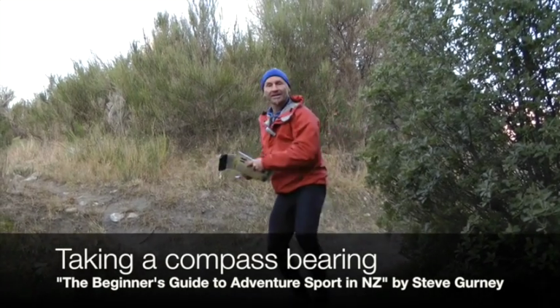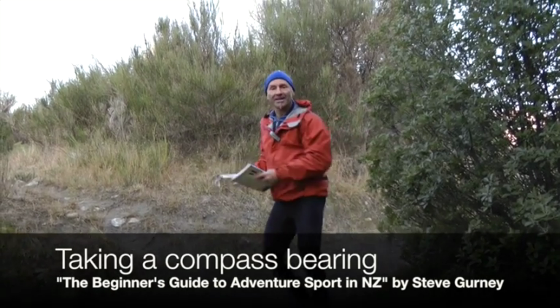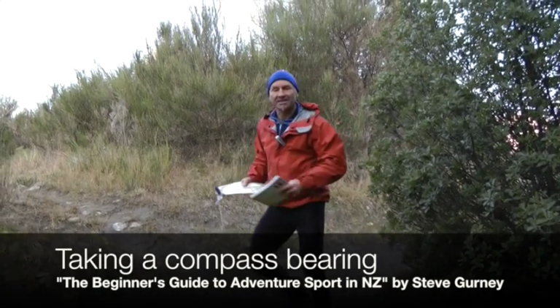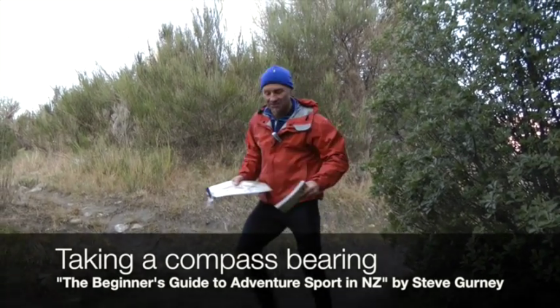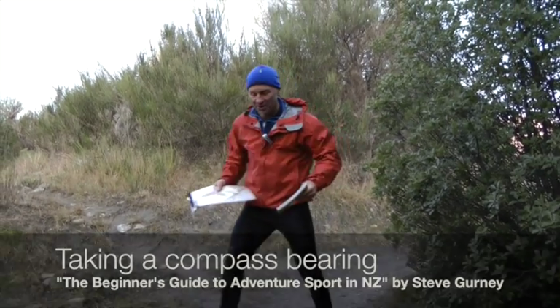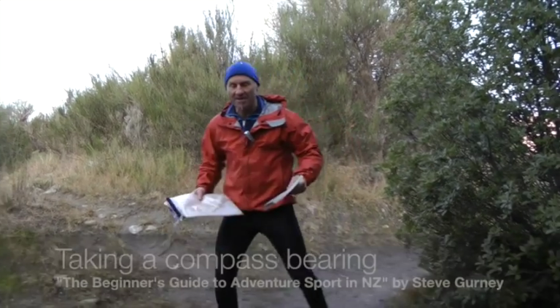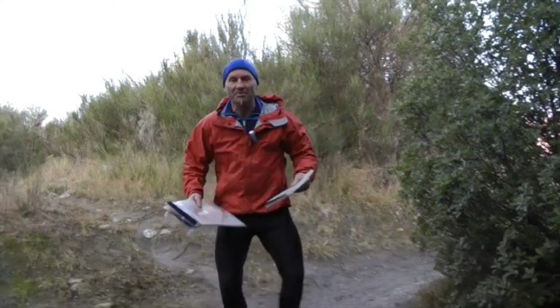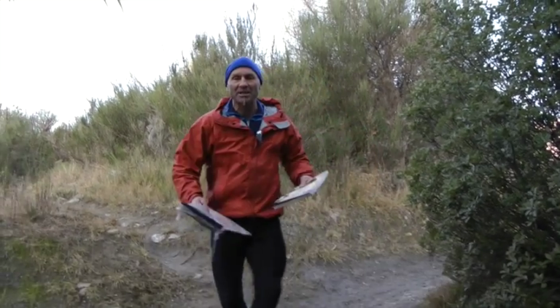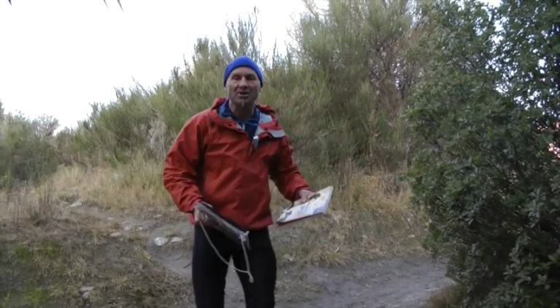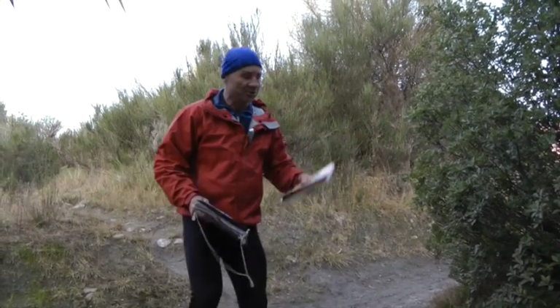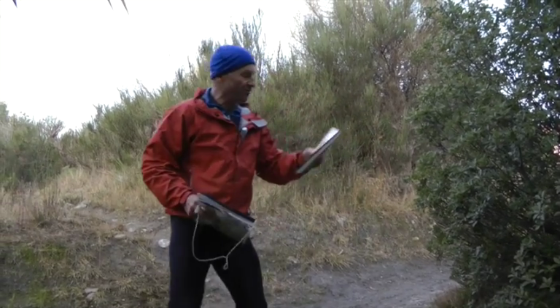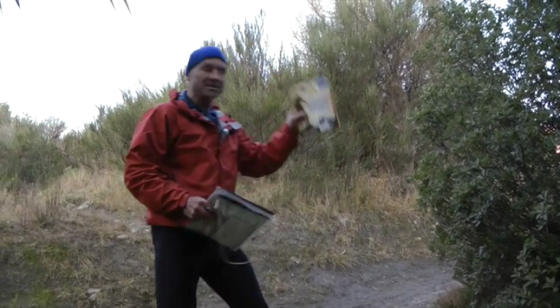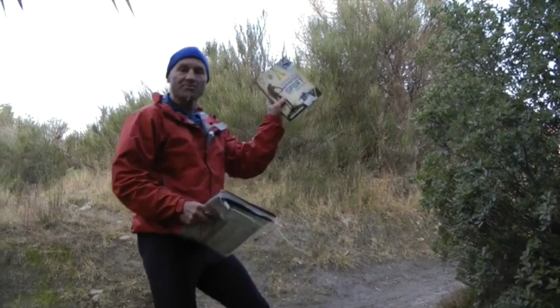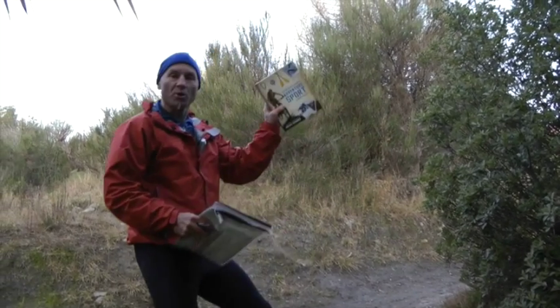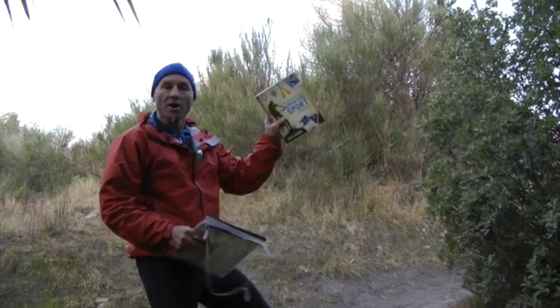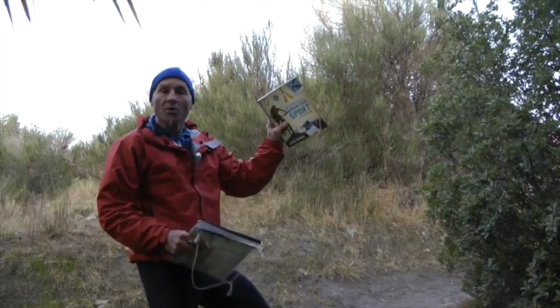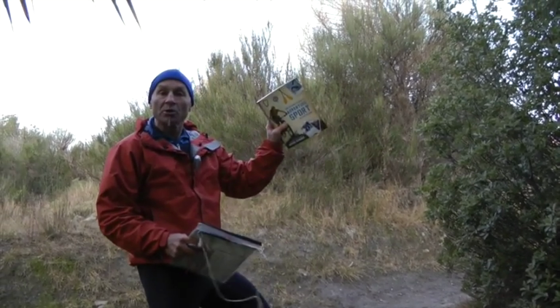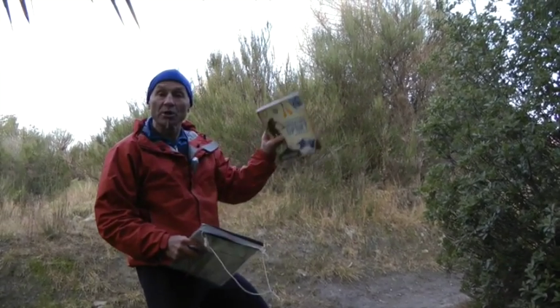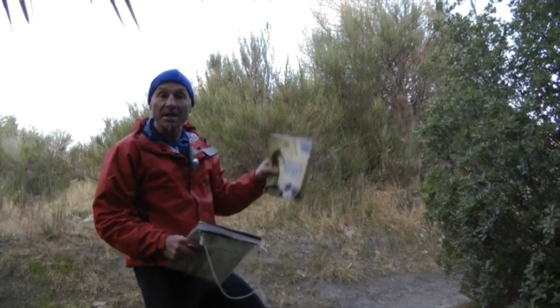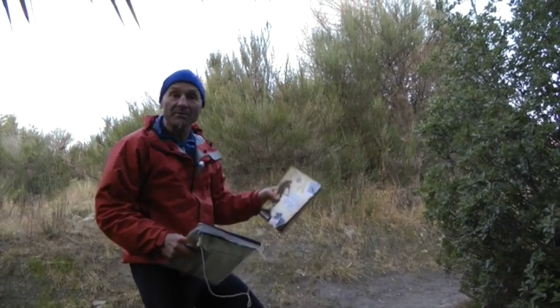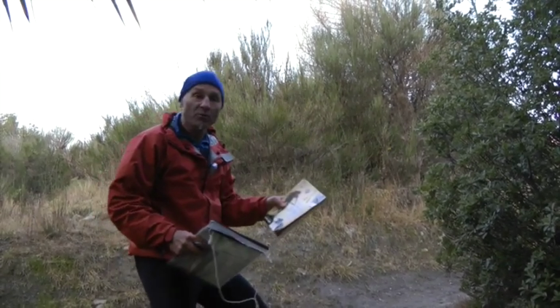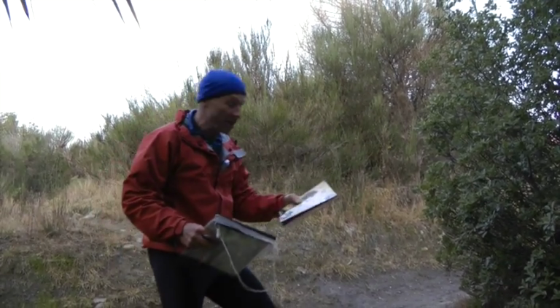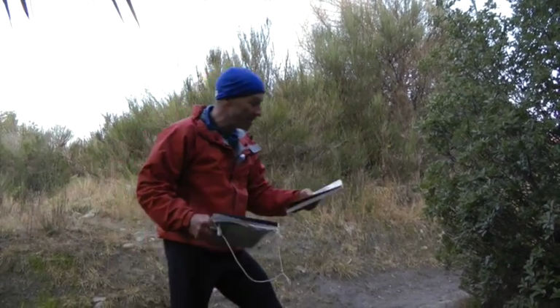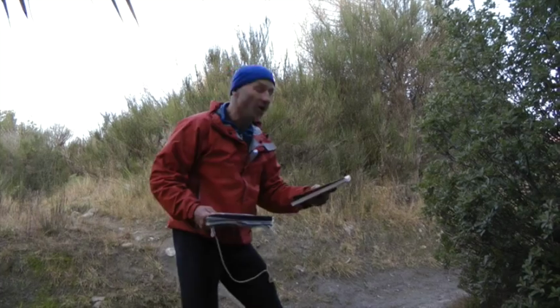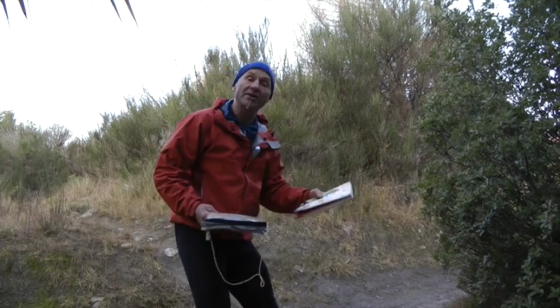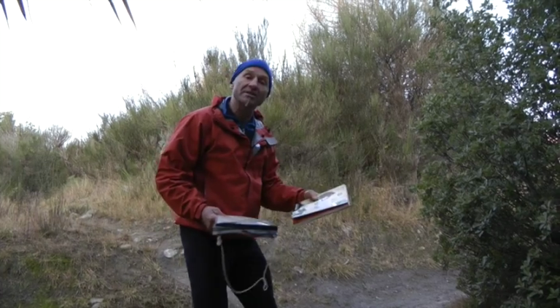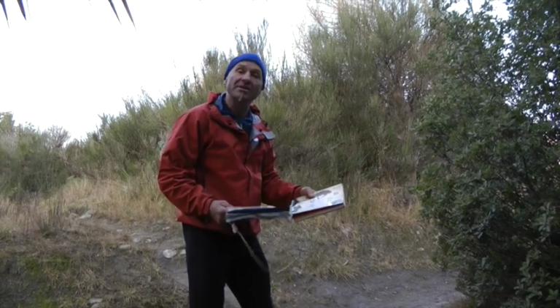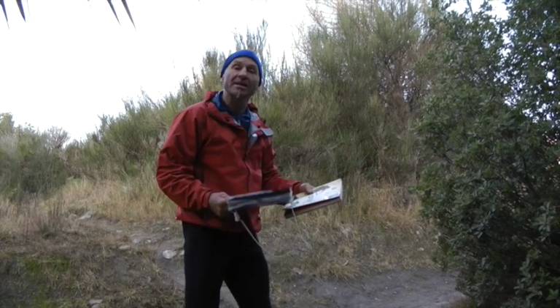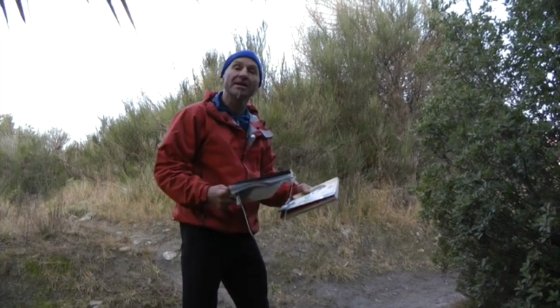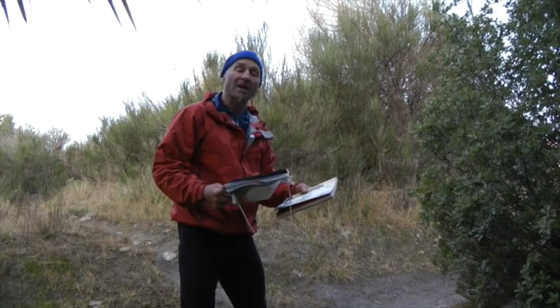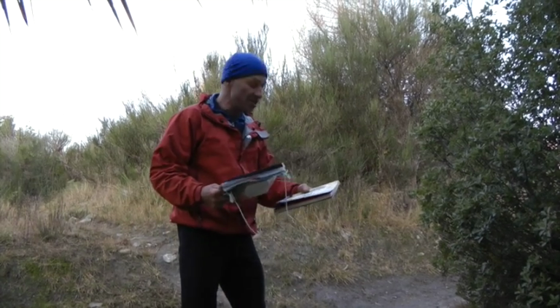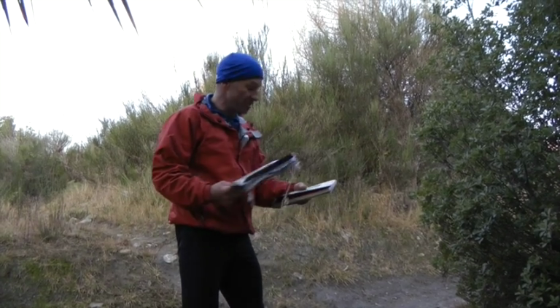G'day, Steve Gurney here. Beginner's Guide to Adventure Sport - we're talking chapter four here, Orienteering and Navigation.